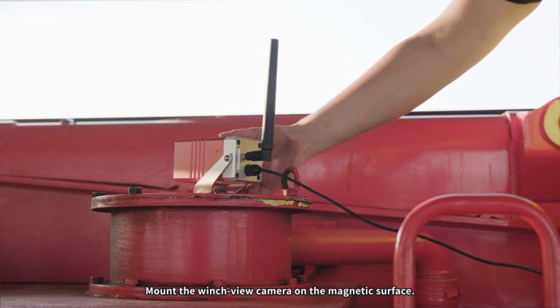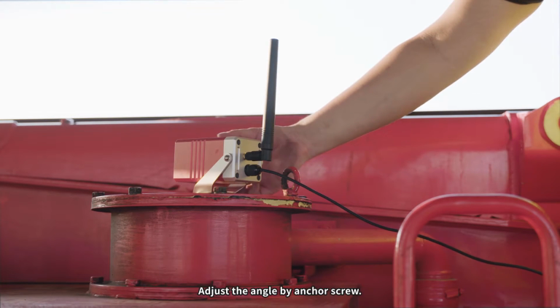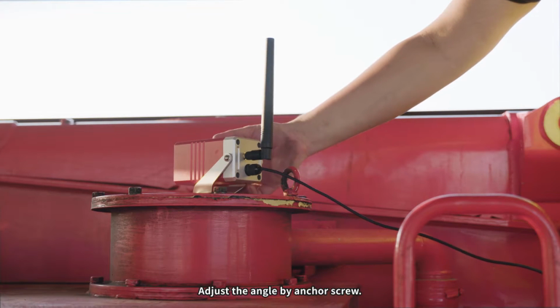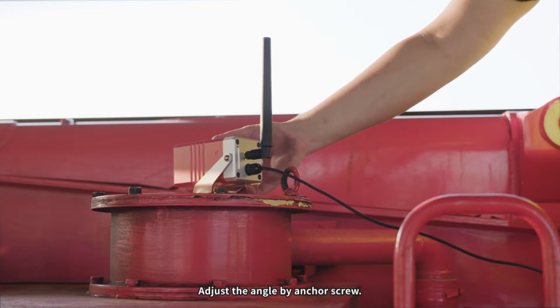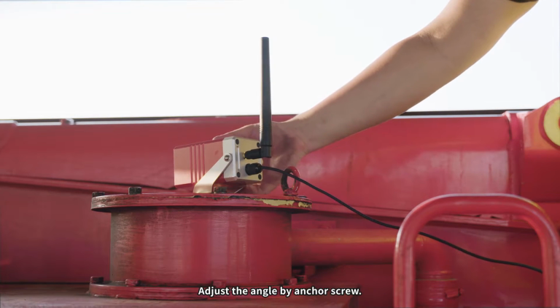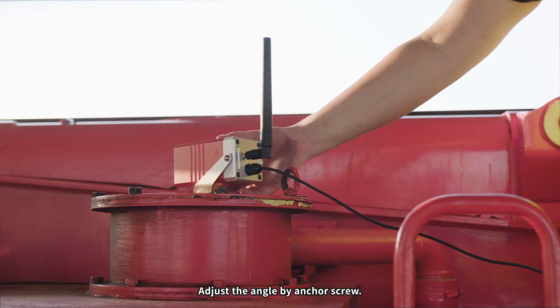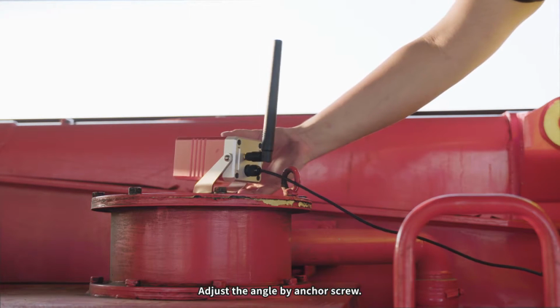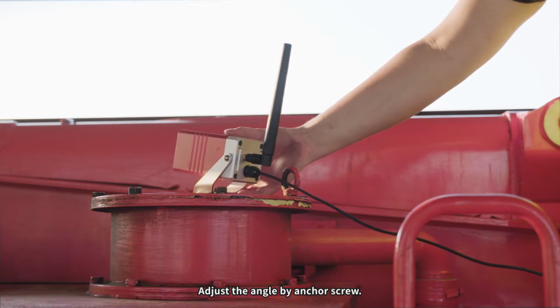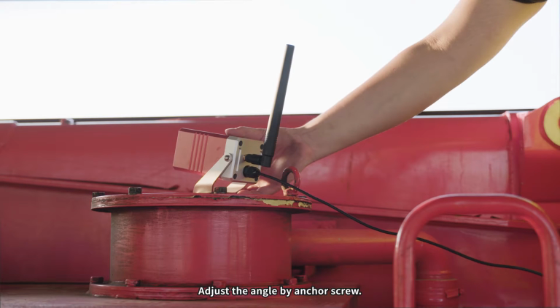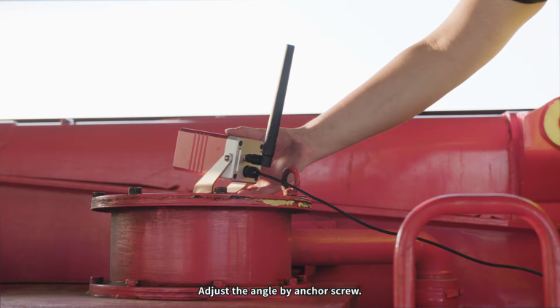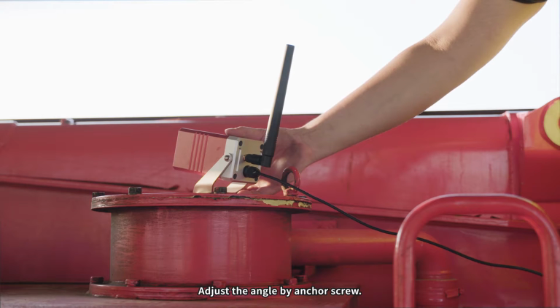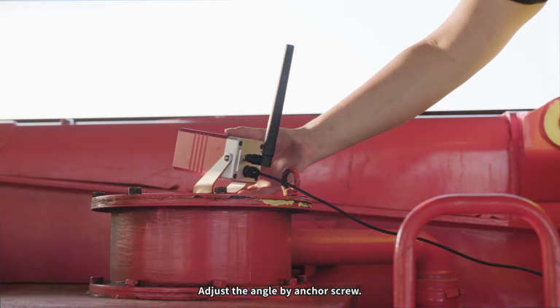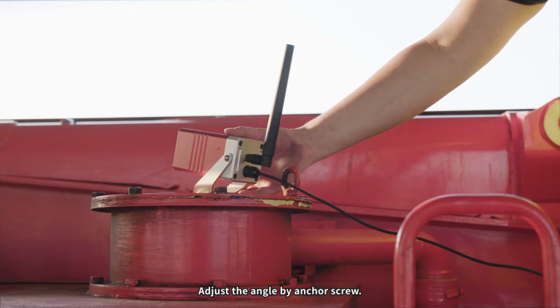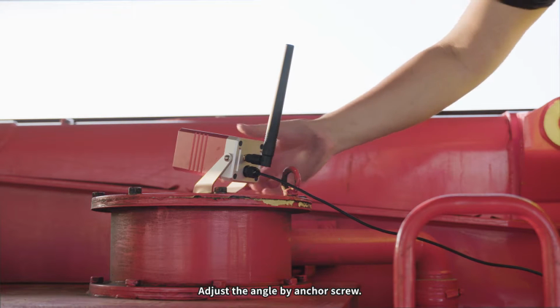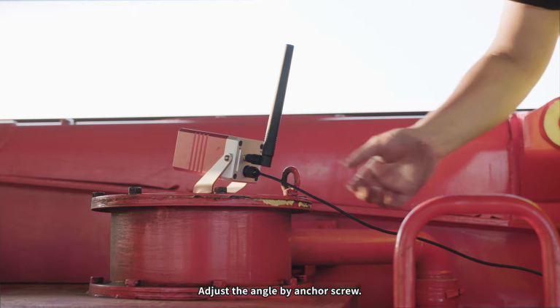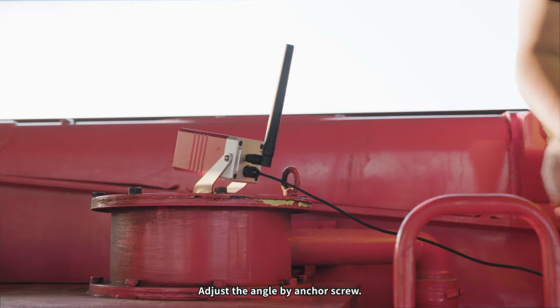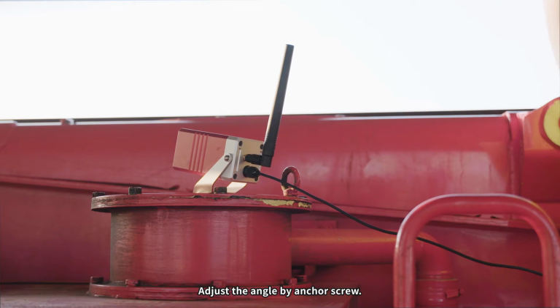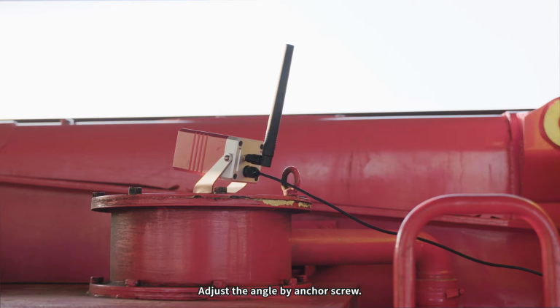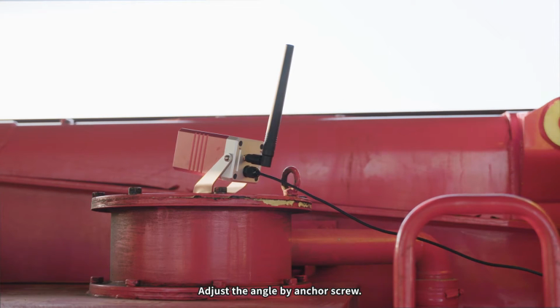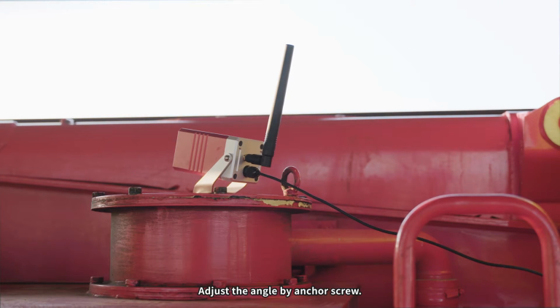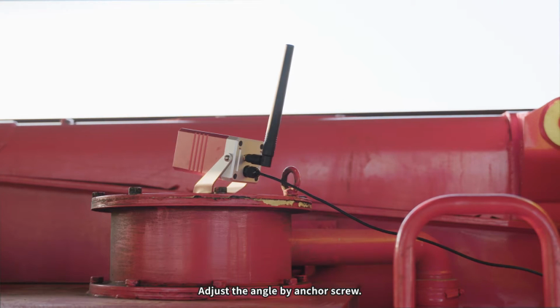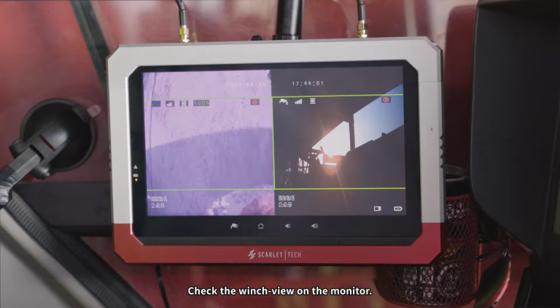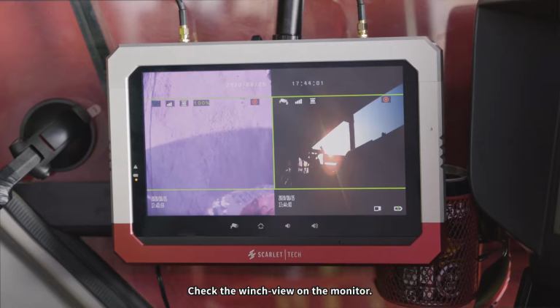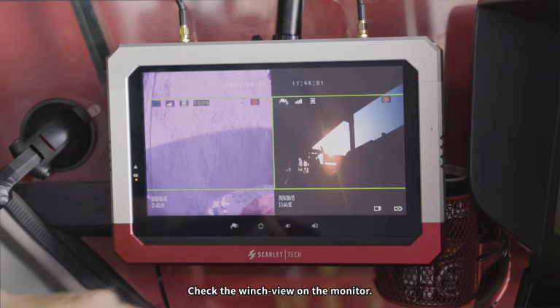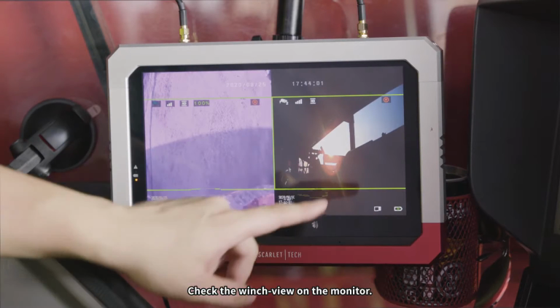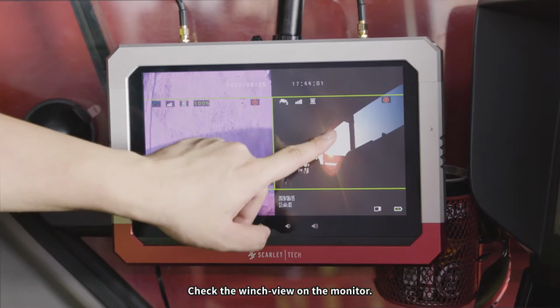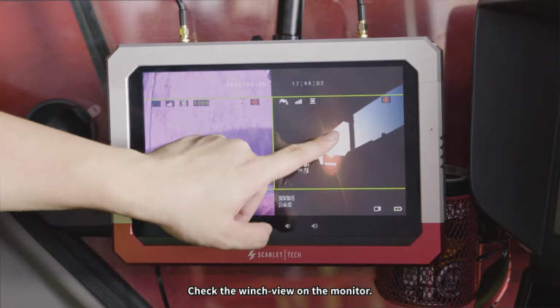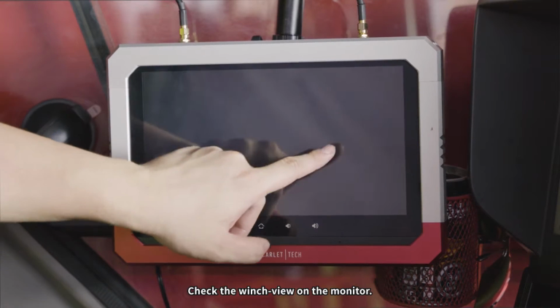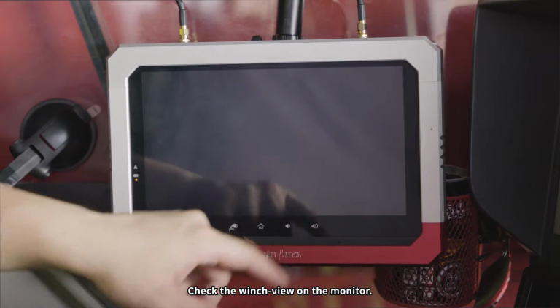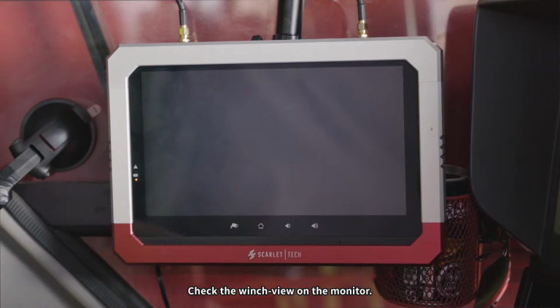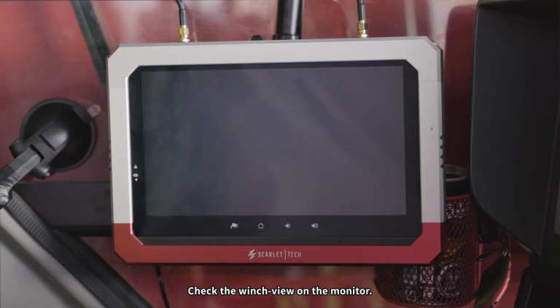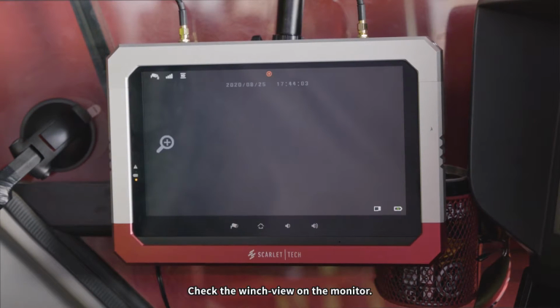Adjust the angle by anchor screw. Check the WinchView on the monitor.